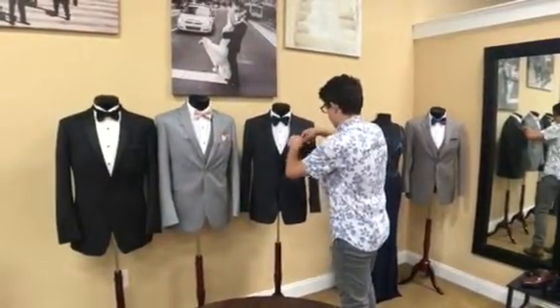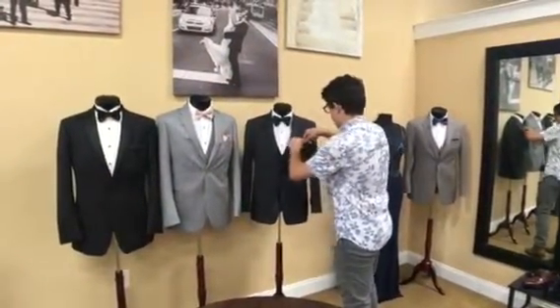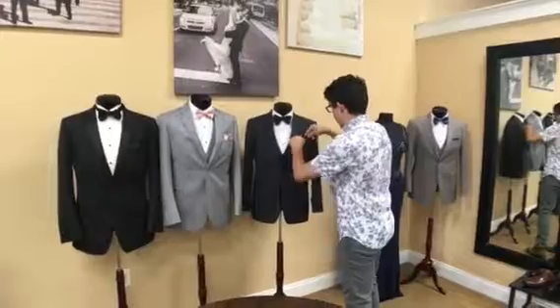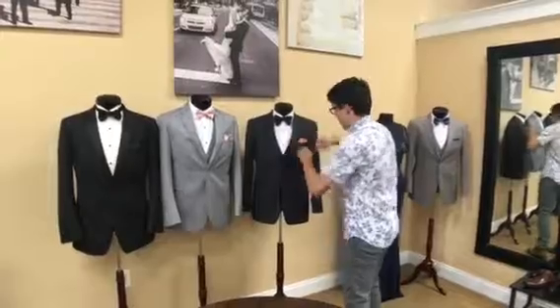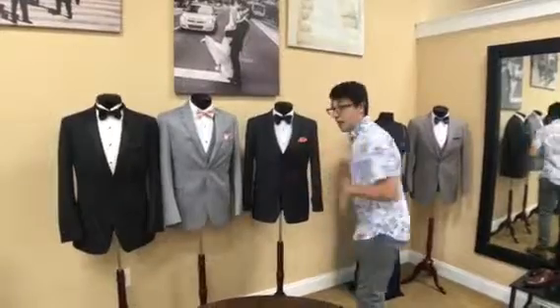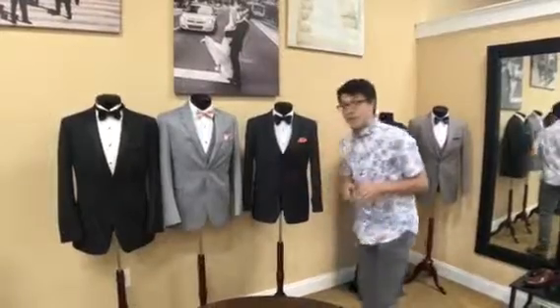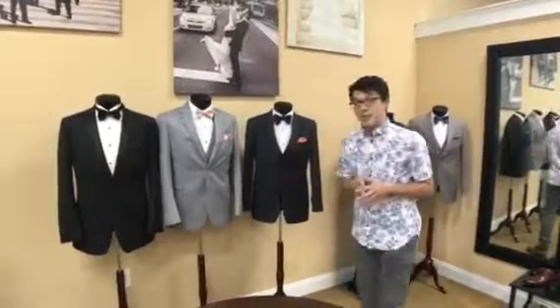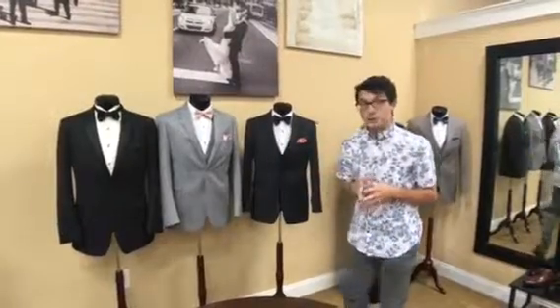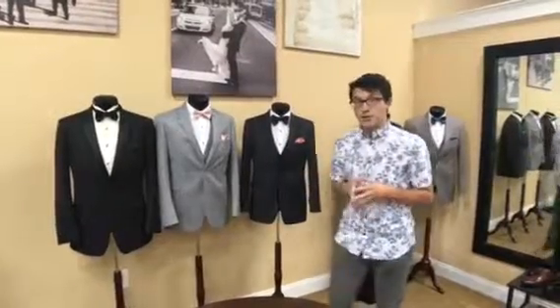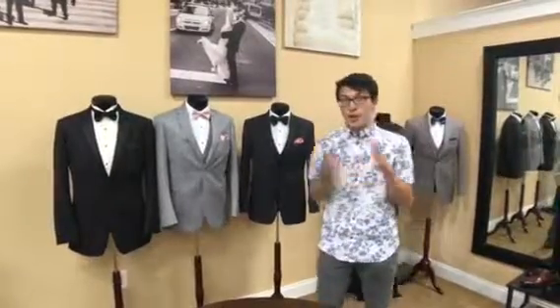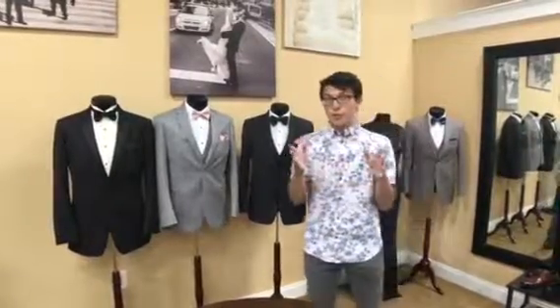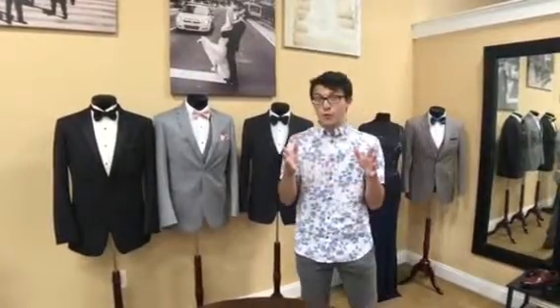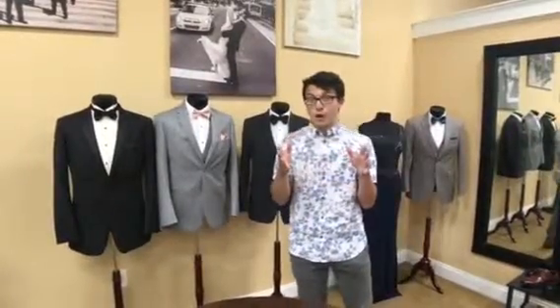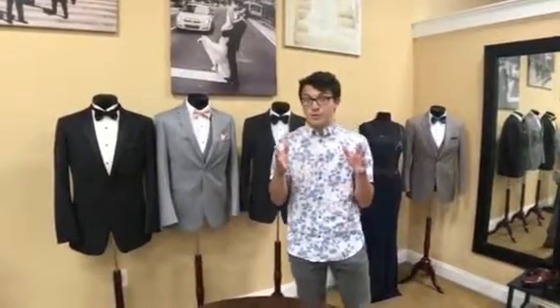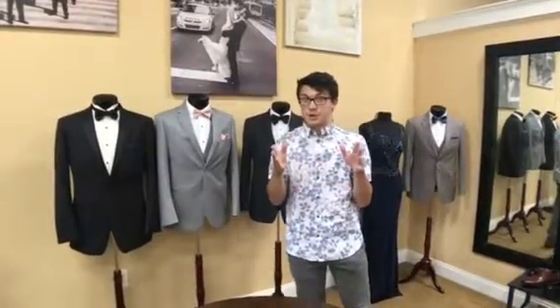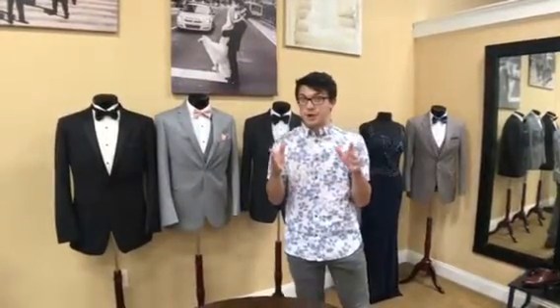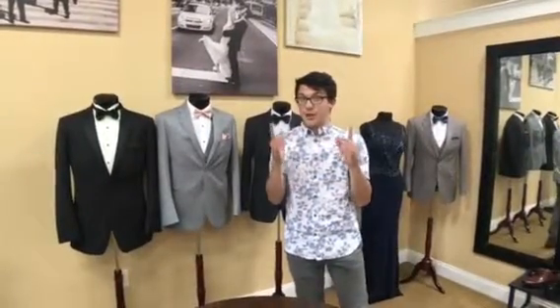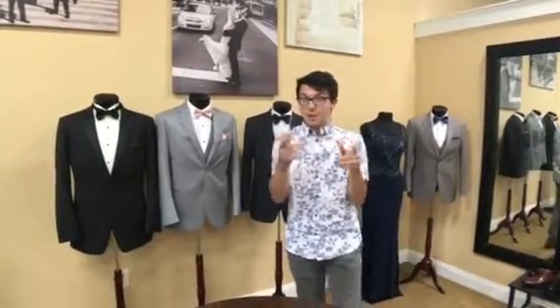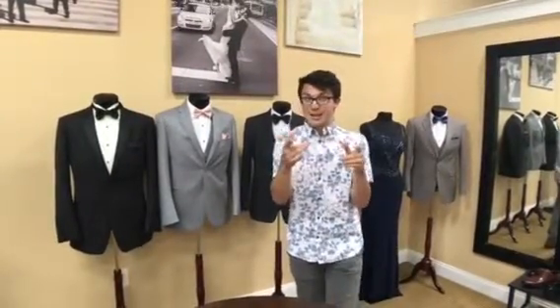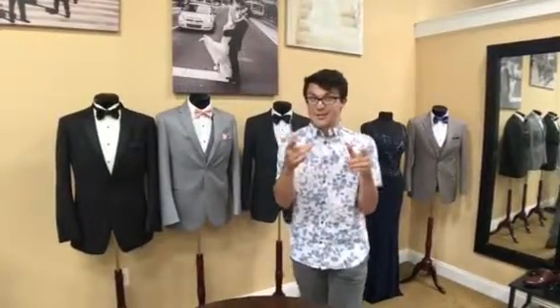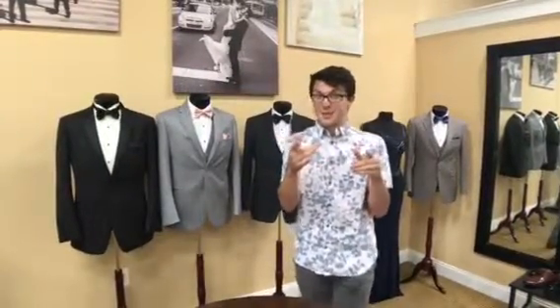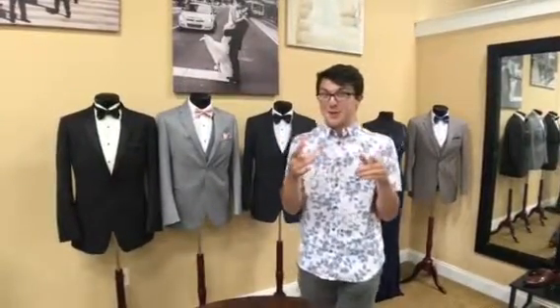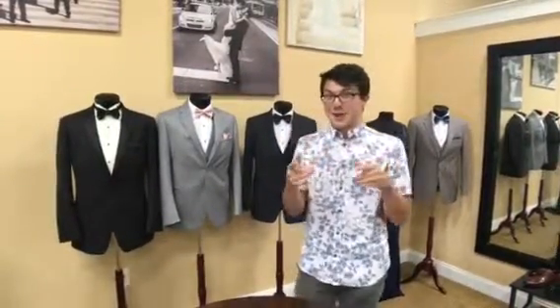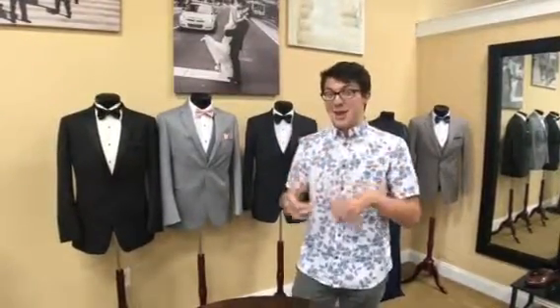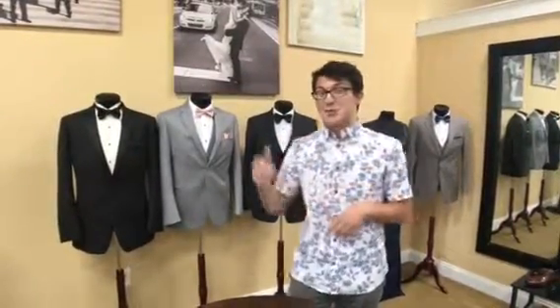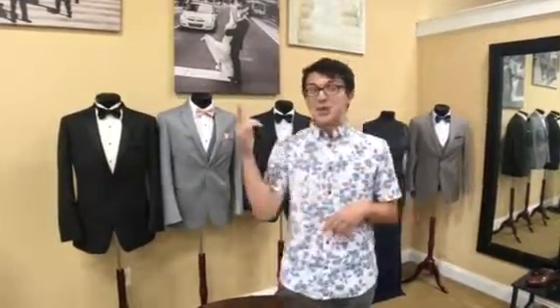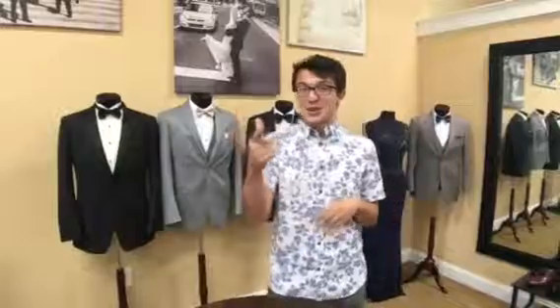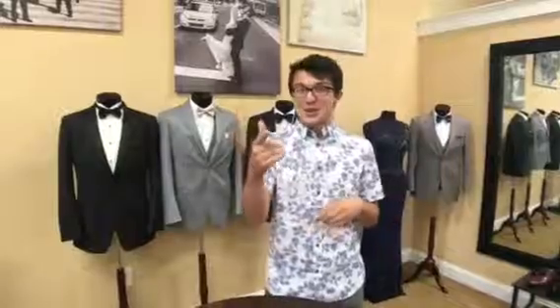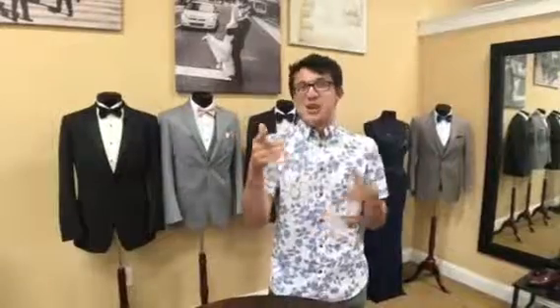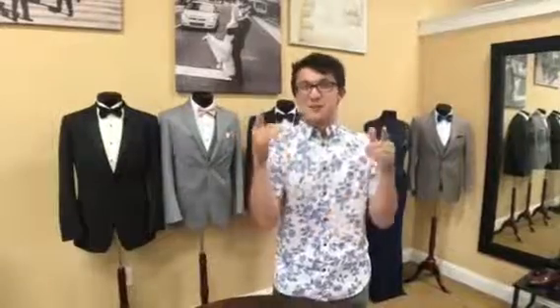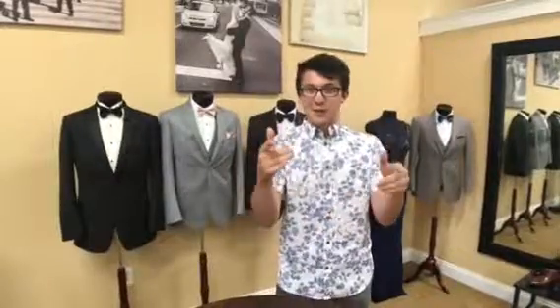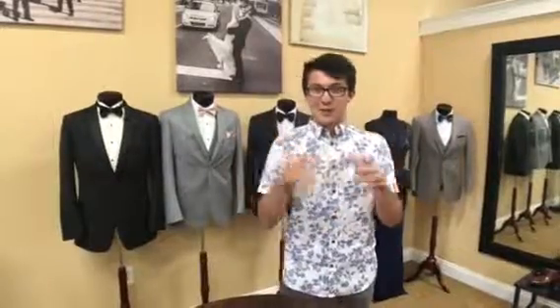There we go, and that's how you fold a rose fold pocket square. And remember, ladies and gentlemen, when you're looking good, you're feeling good.